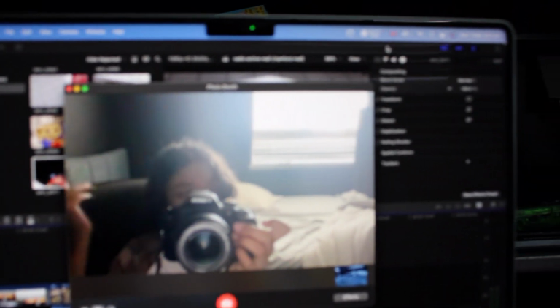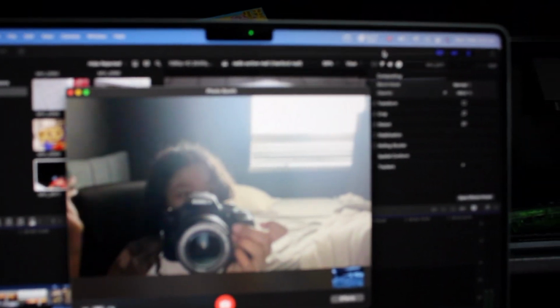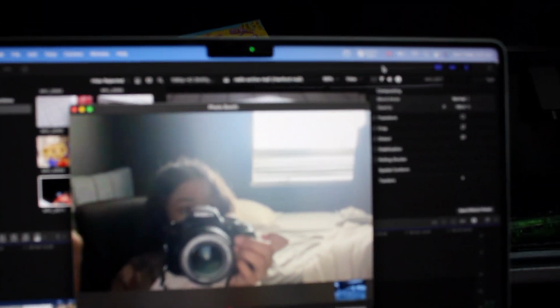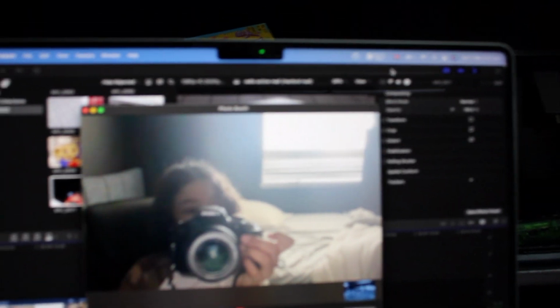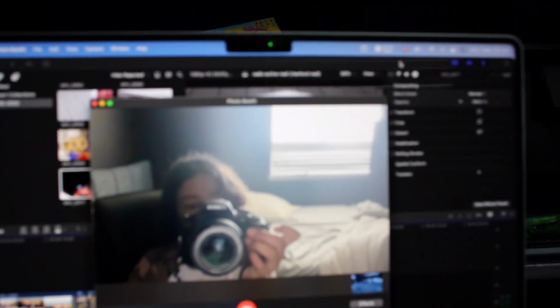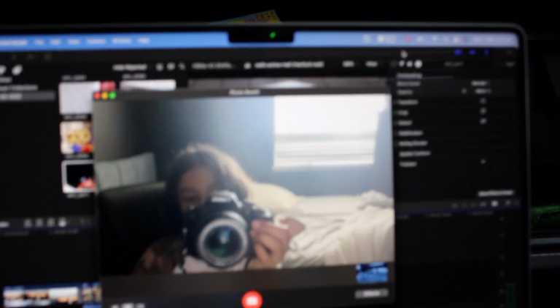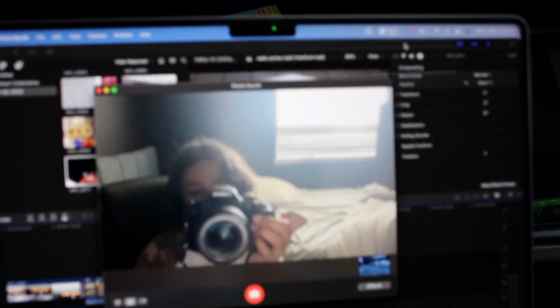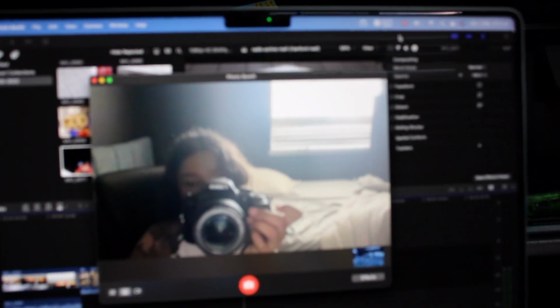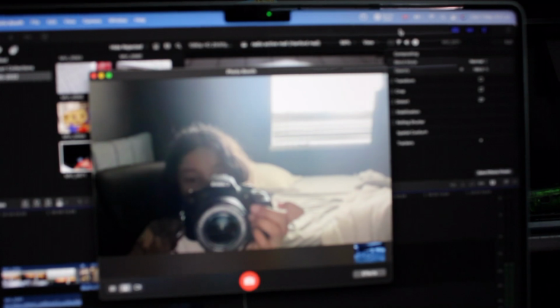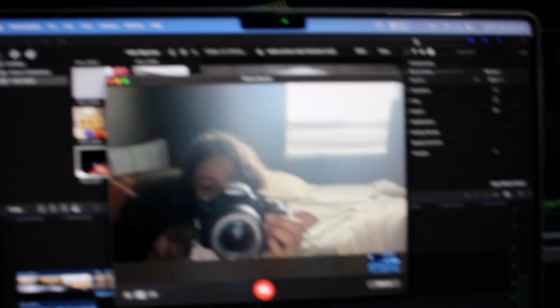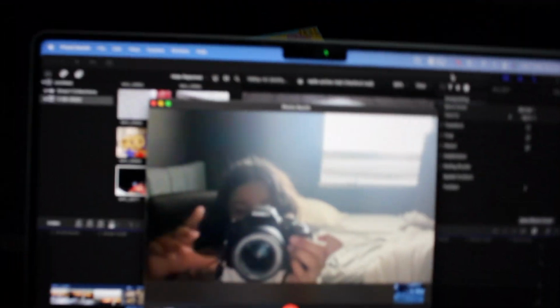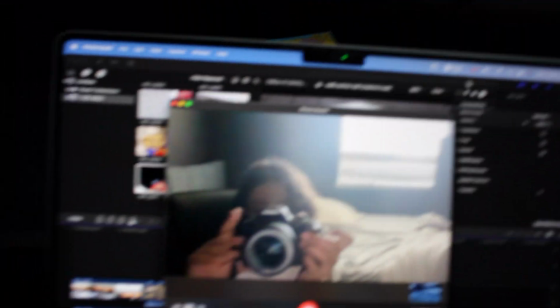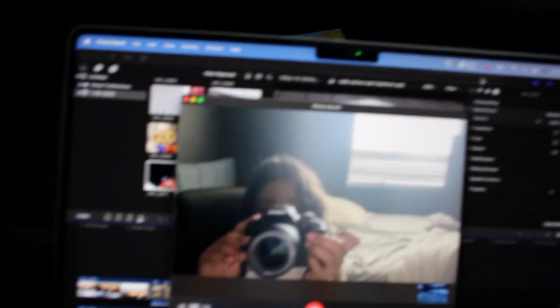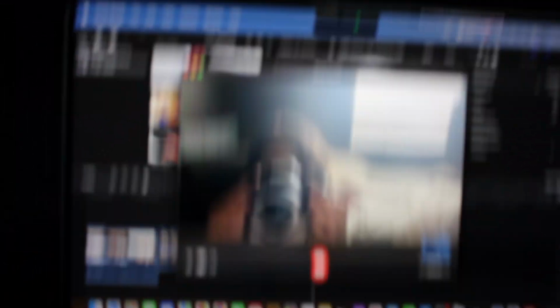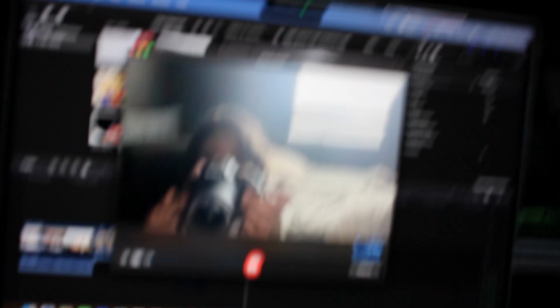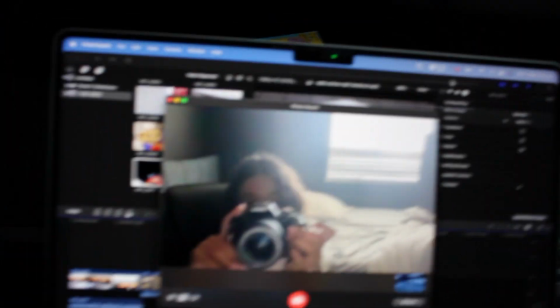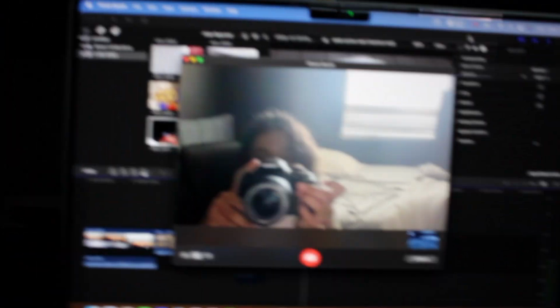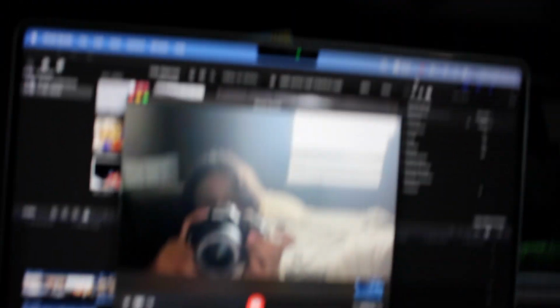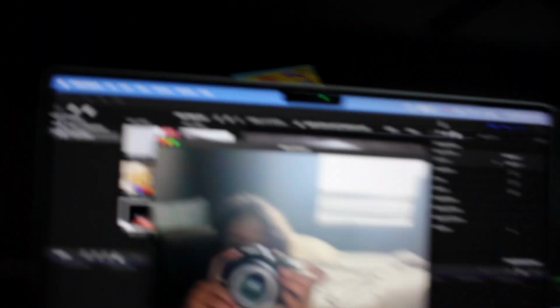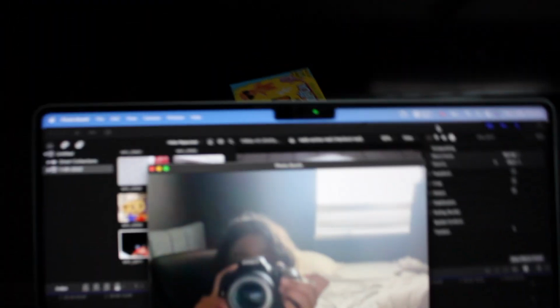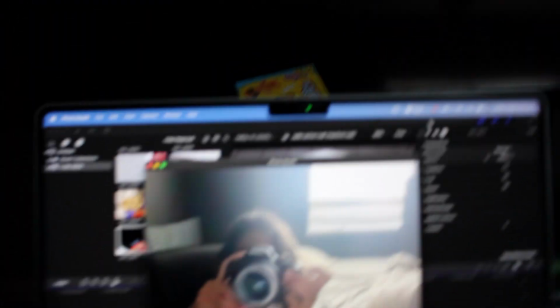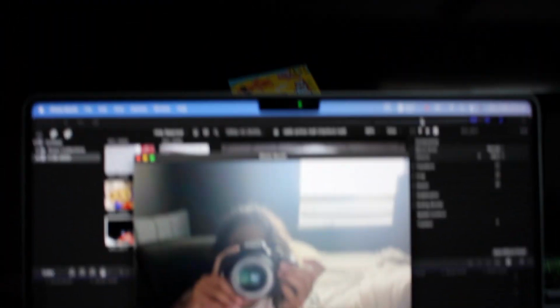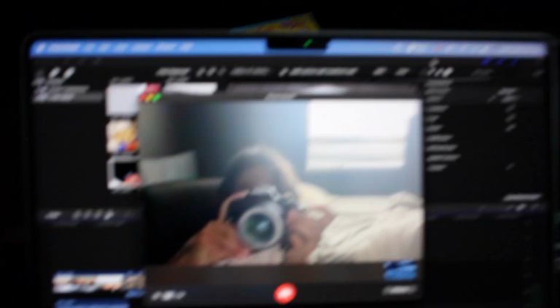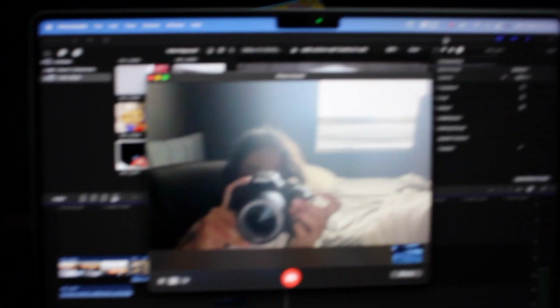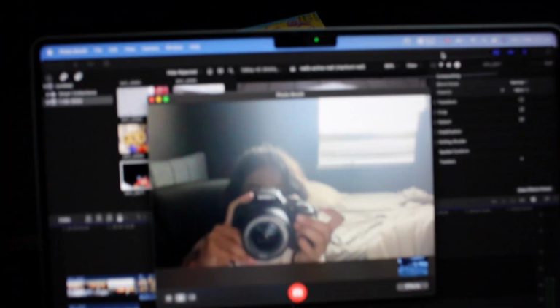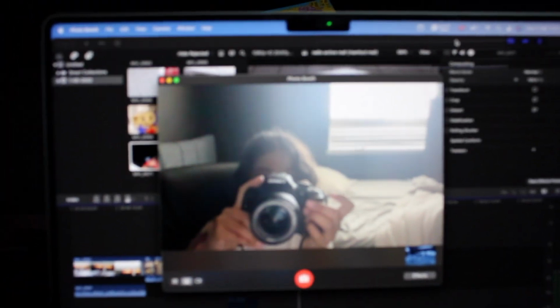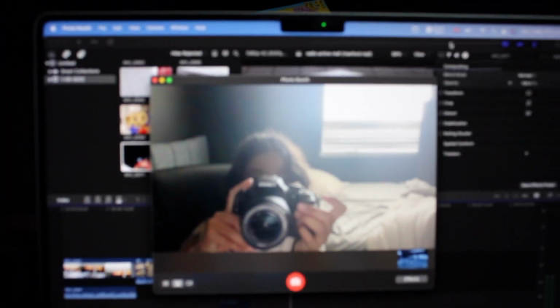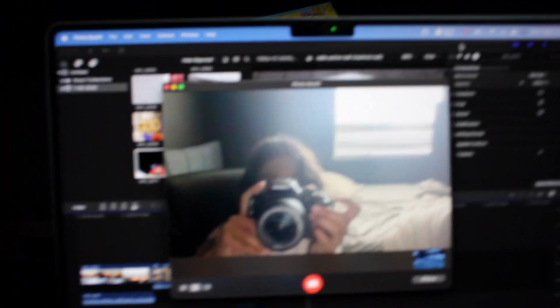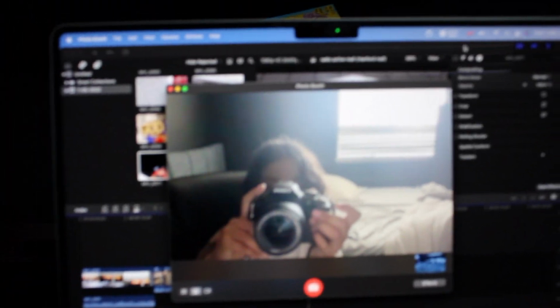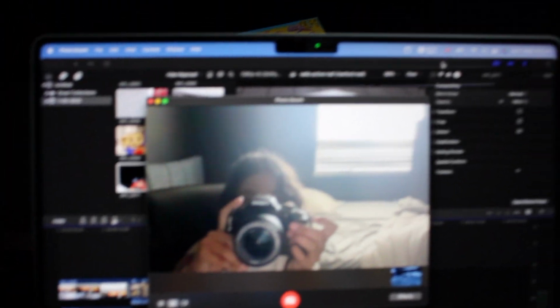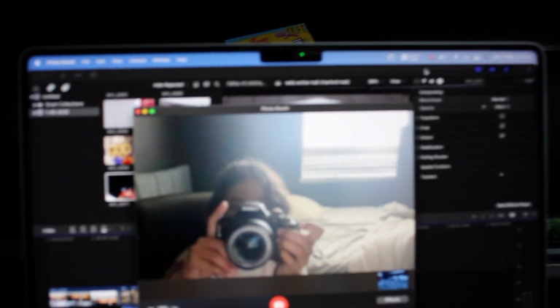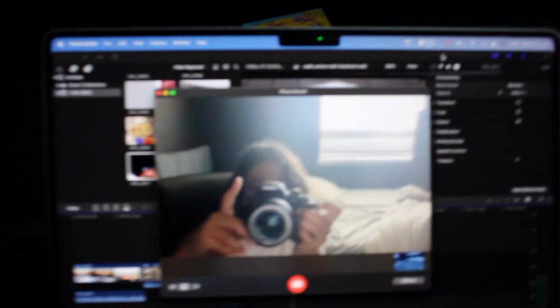It has horrible autofocus, but it's the Rebel T7 — whatever. Yeah, I hope you enjoyed the video. Bye.